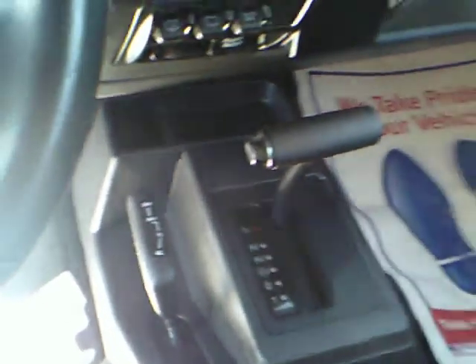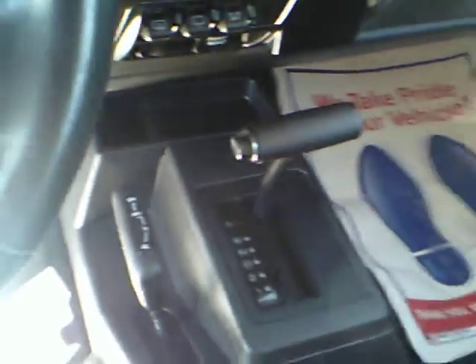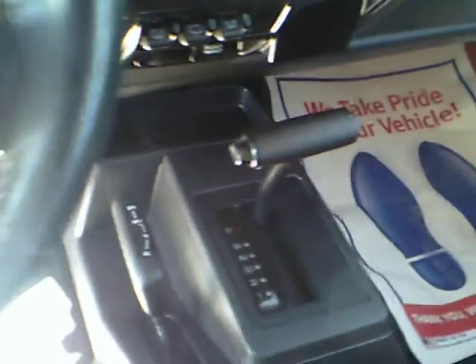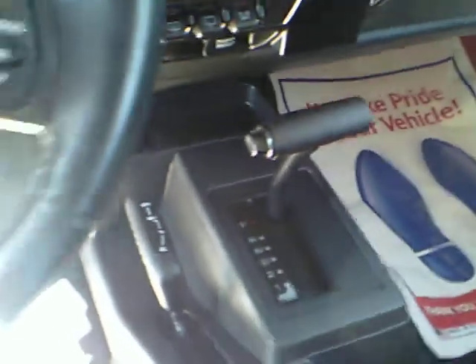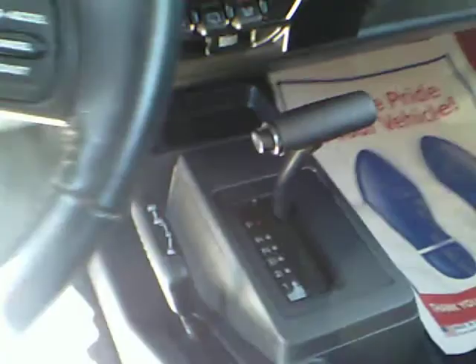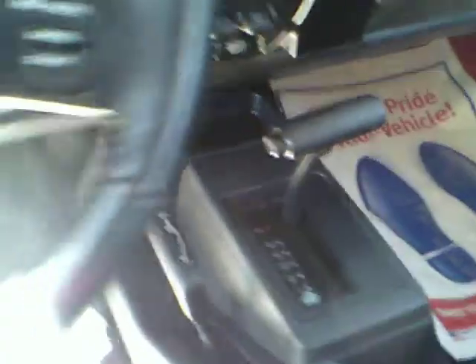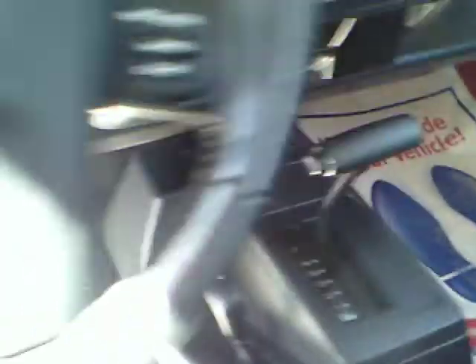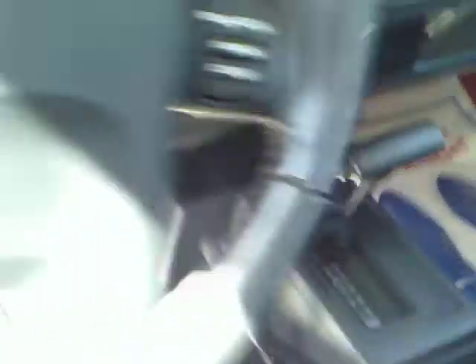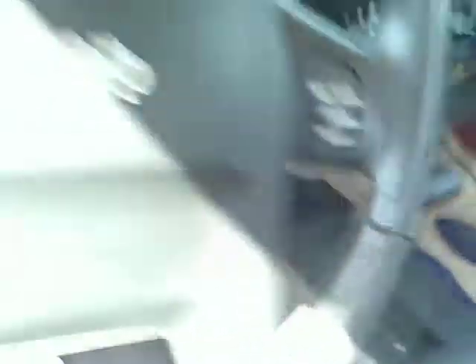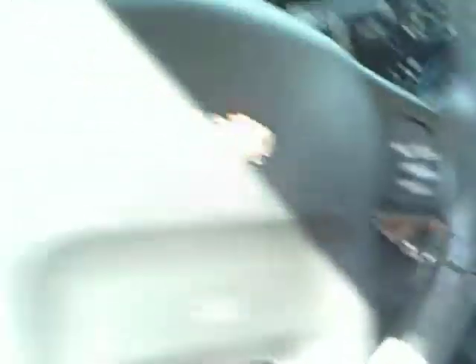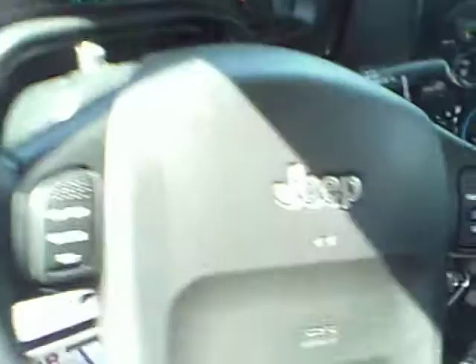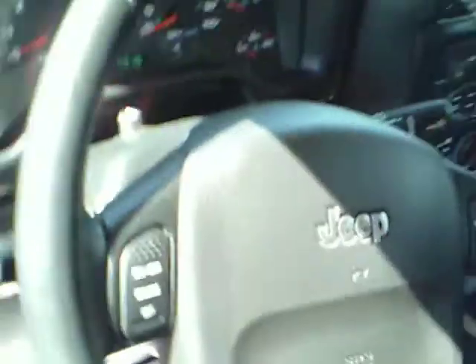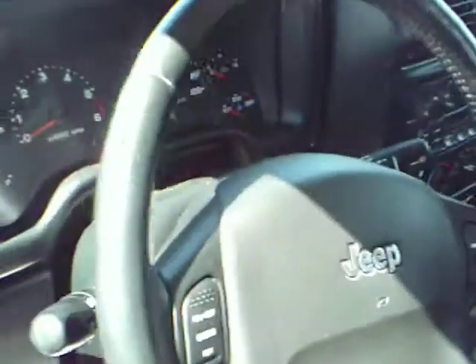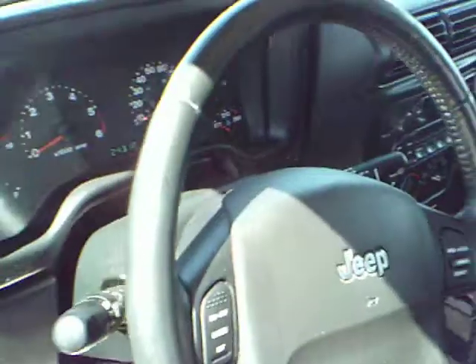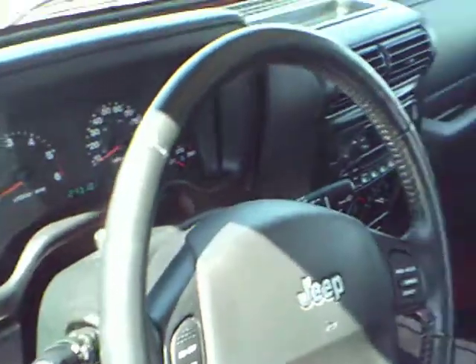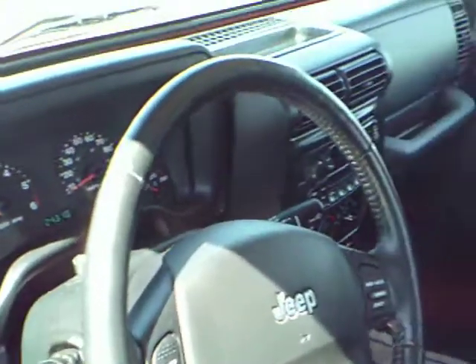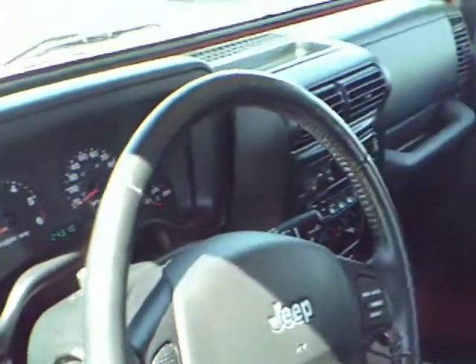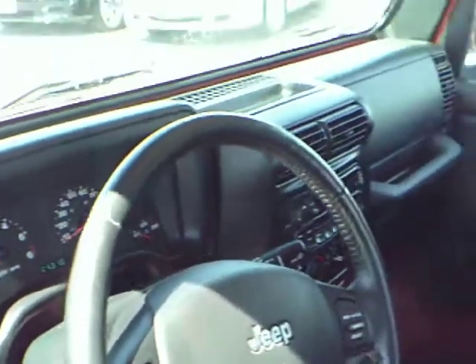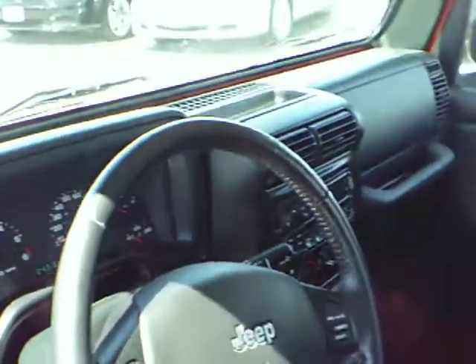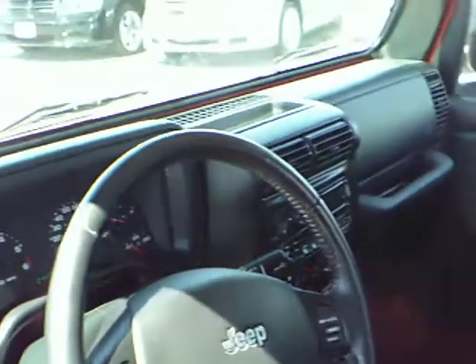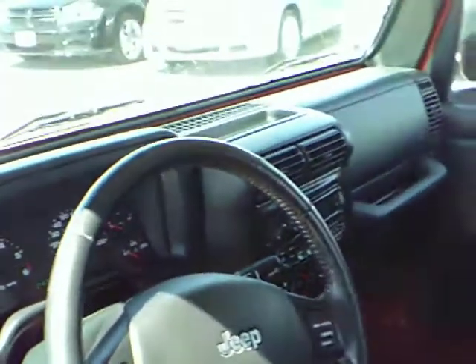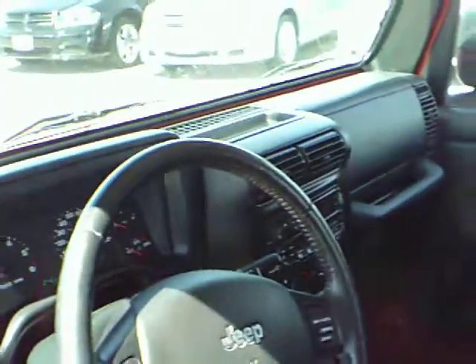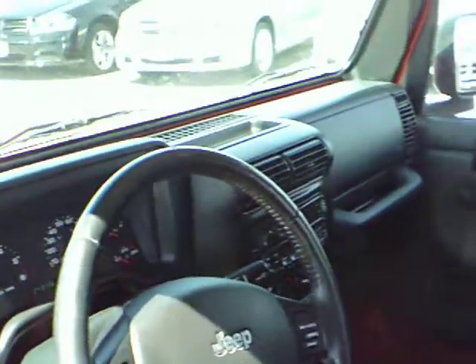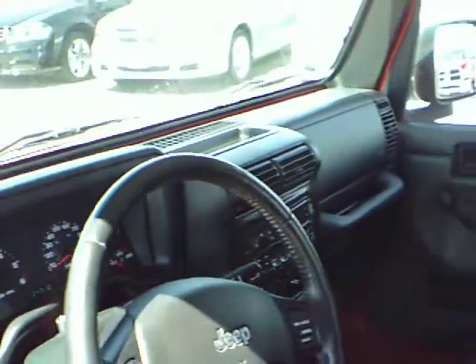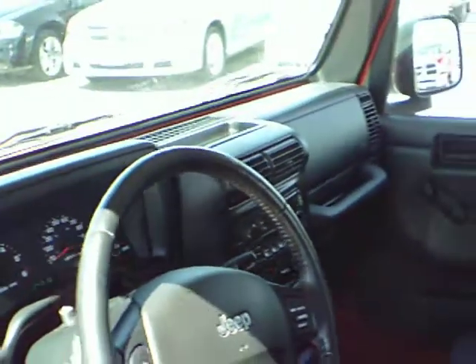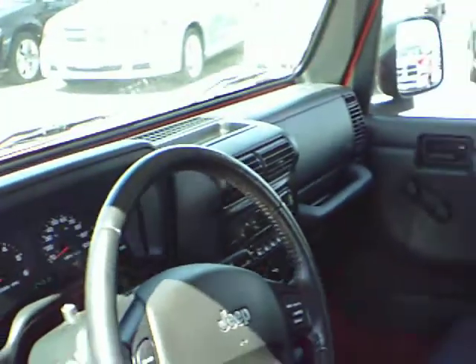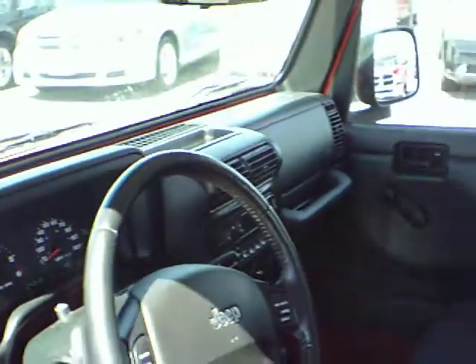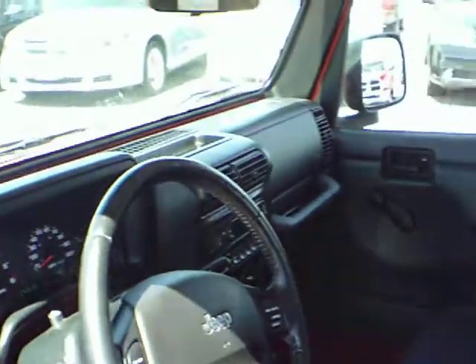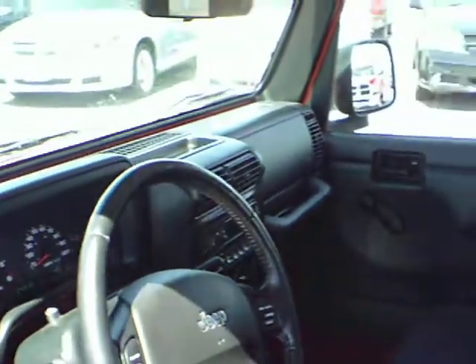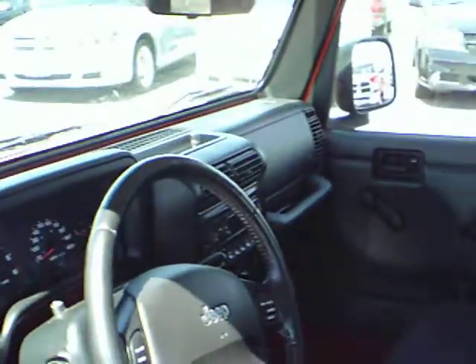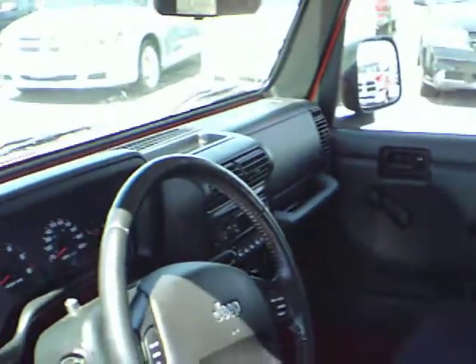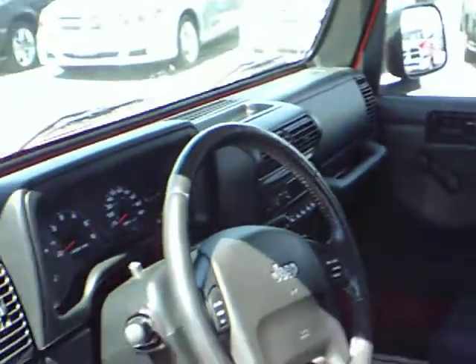This is the 2006 Jeep Wrangler X at Fremont Motors in Lander. Thank you for taking a look.